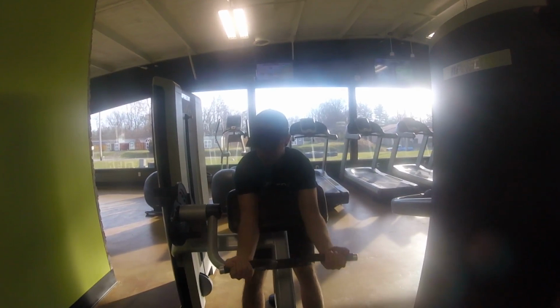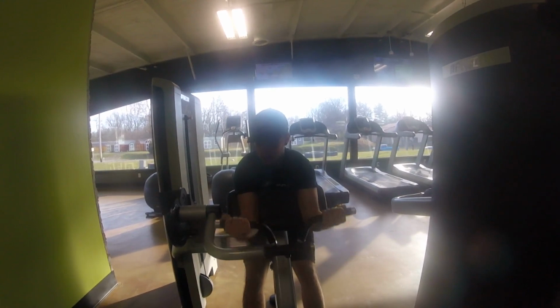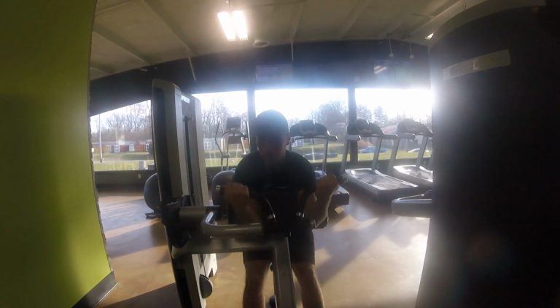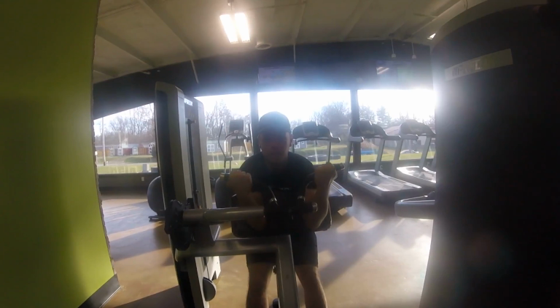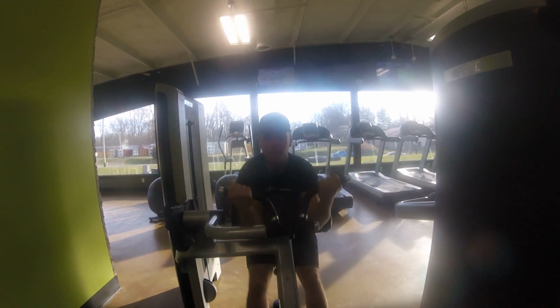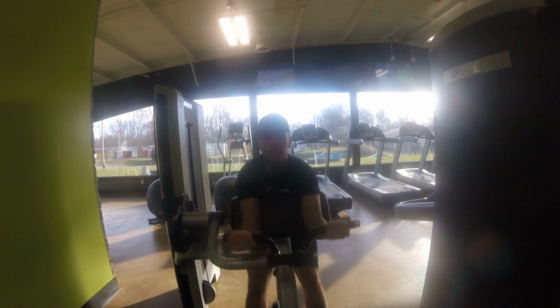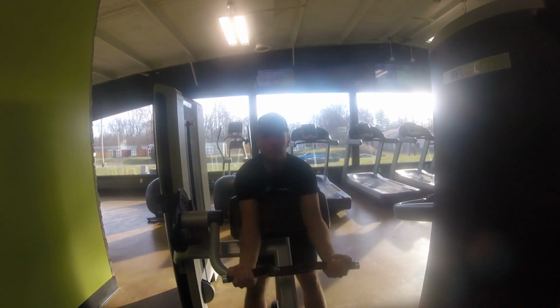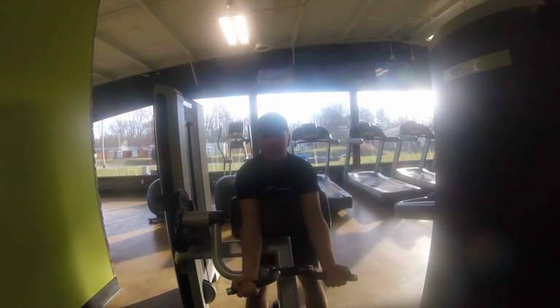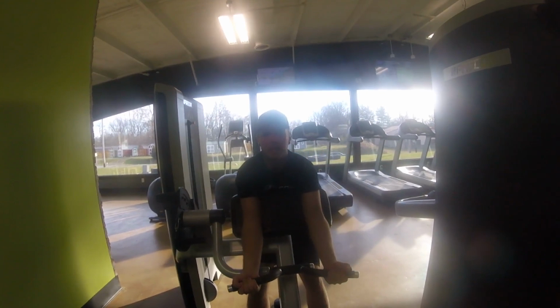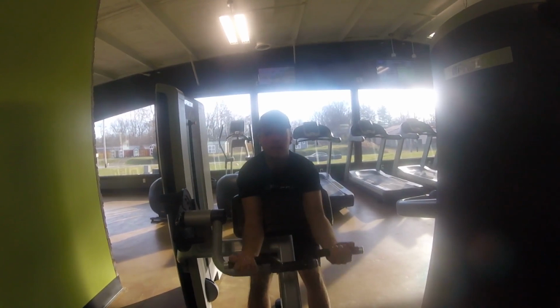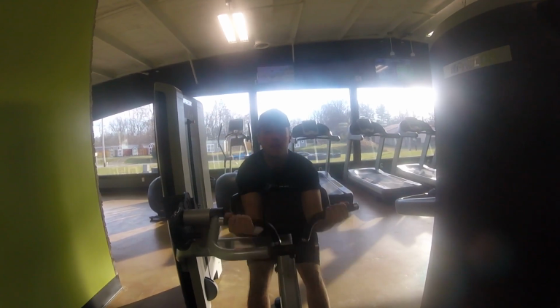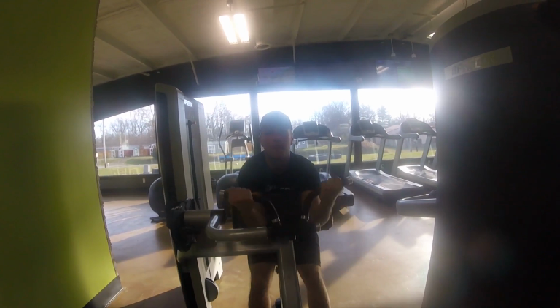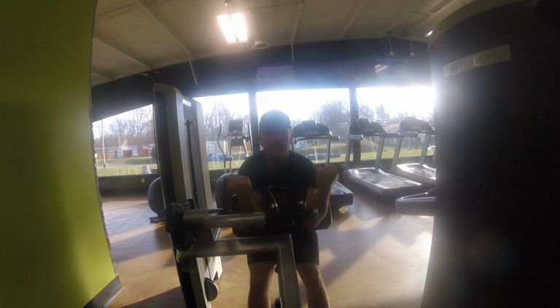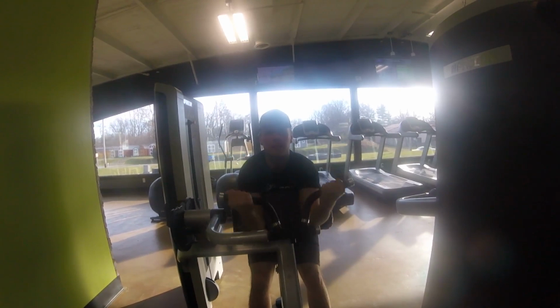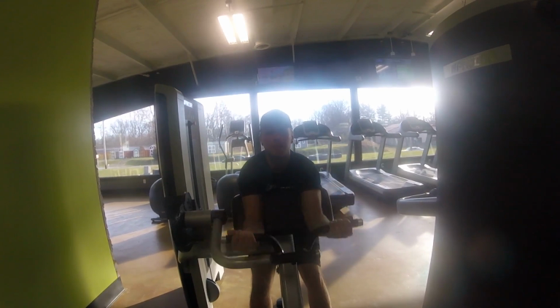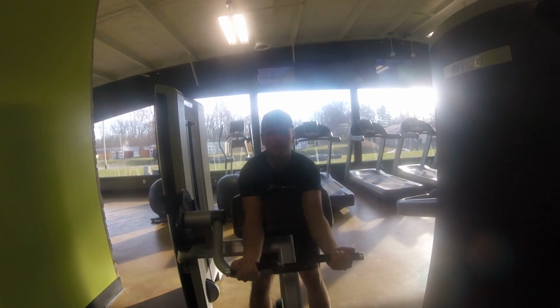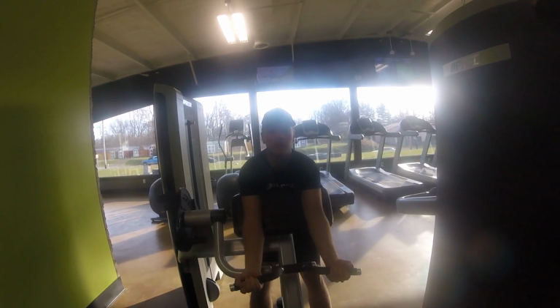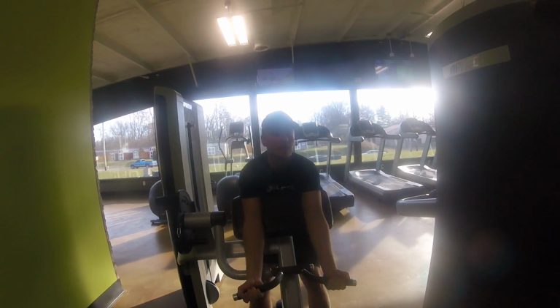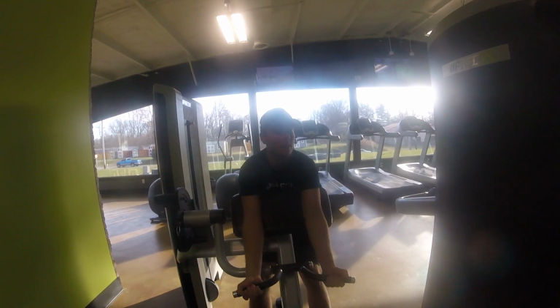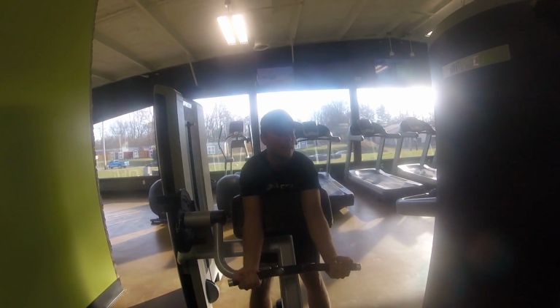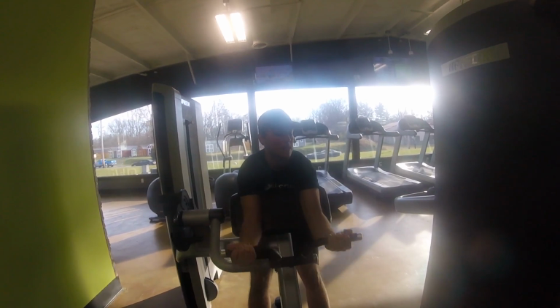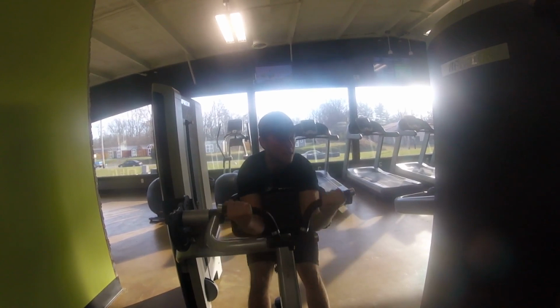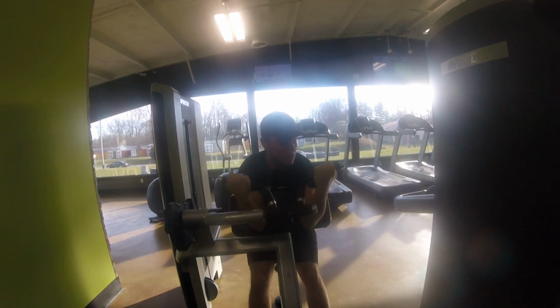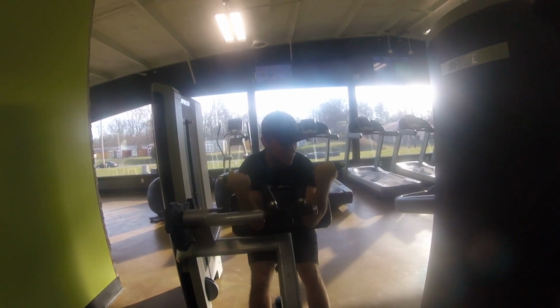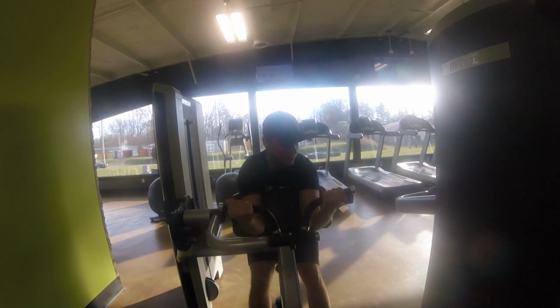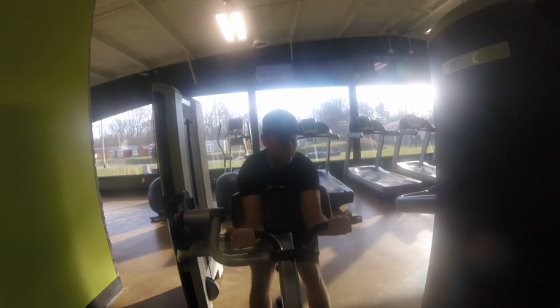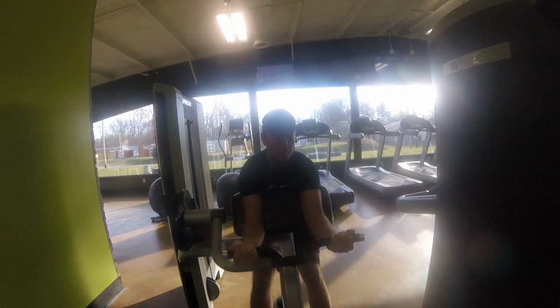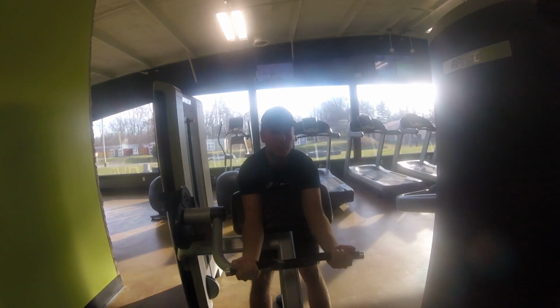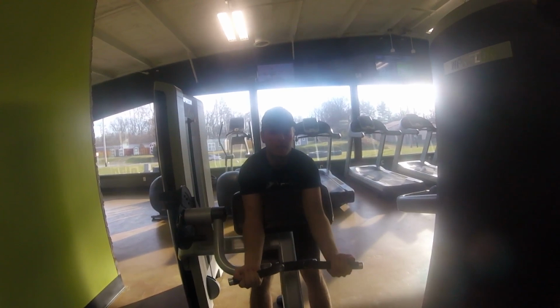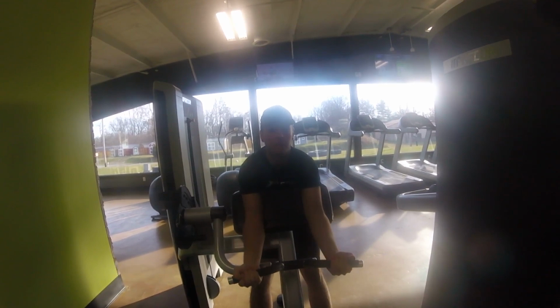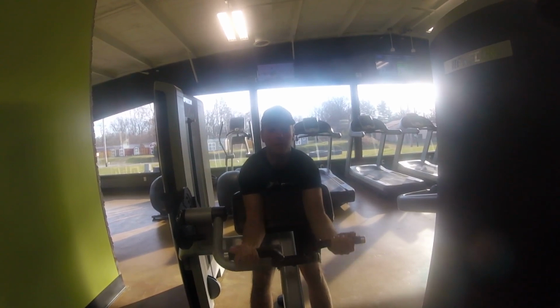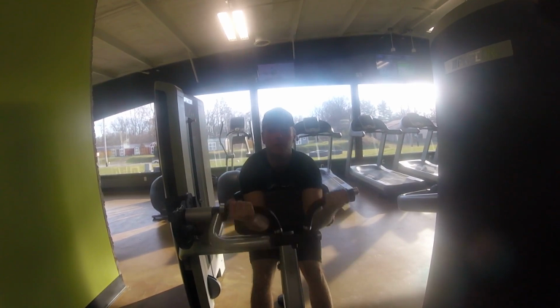So if you ever want big biceps, this is the machine for you.